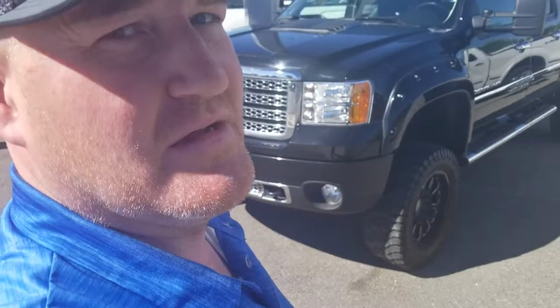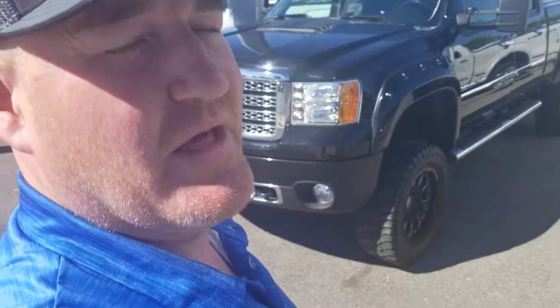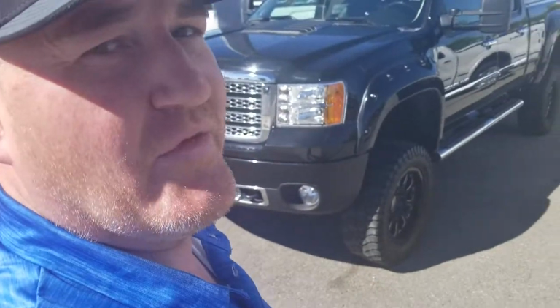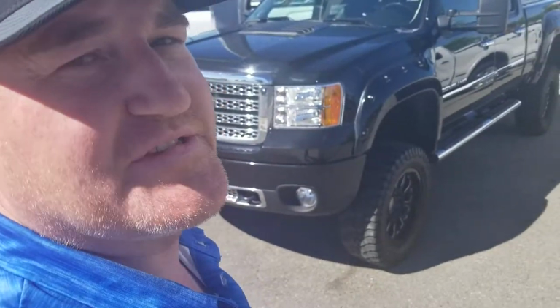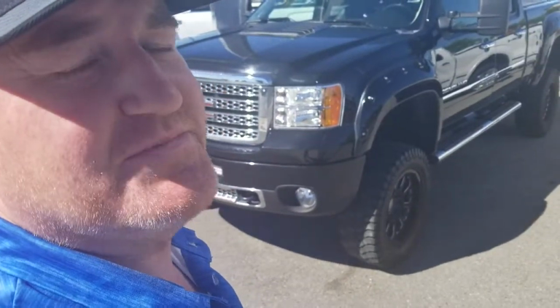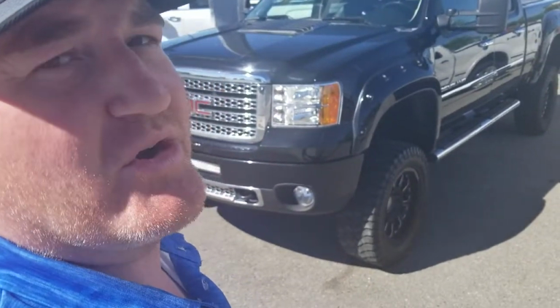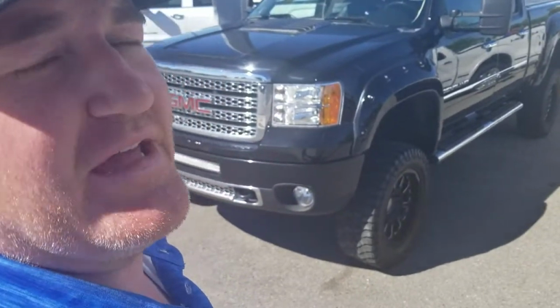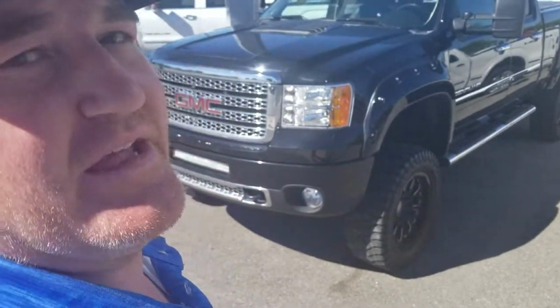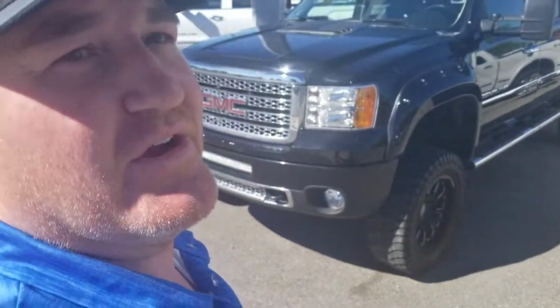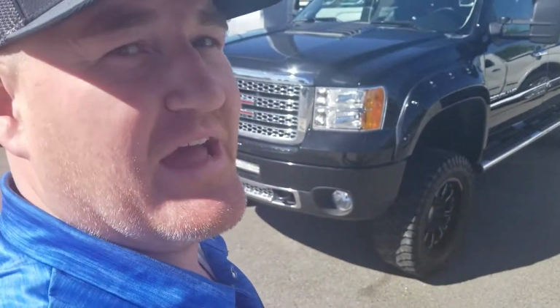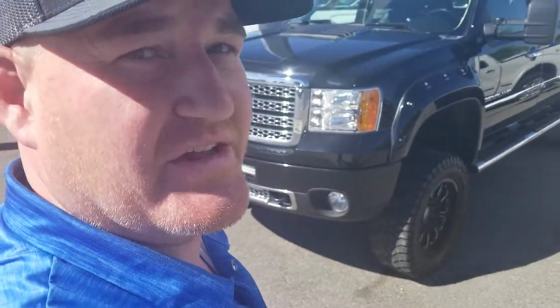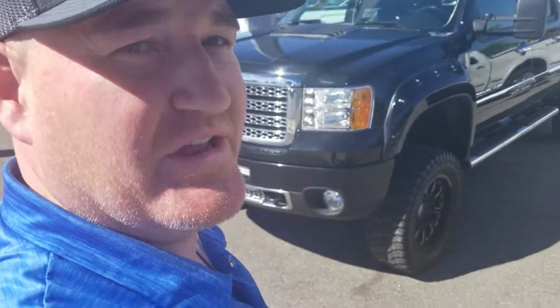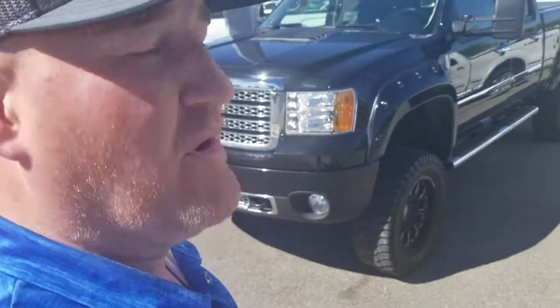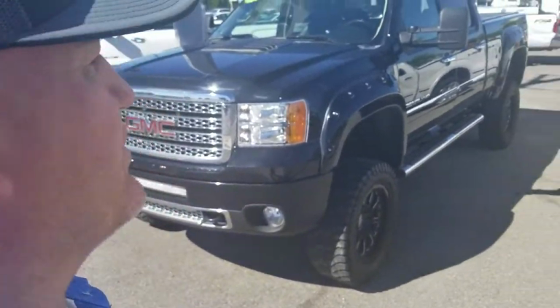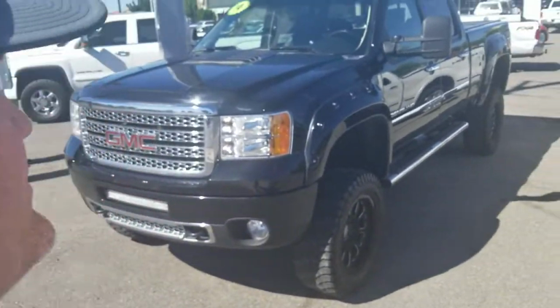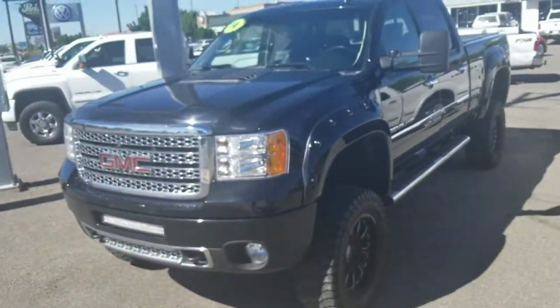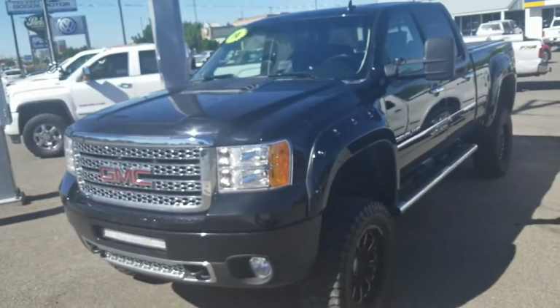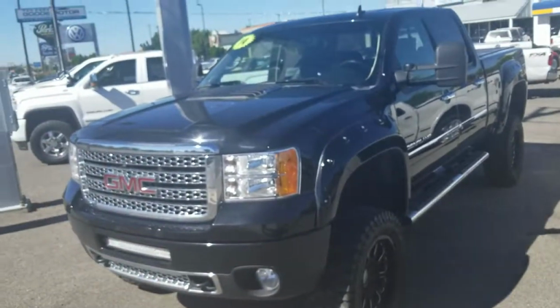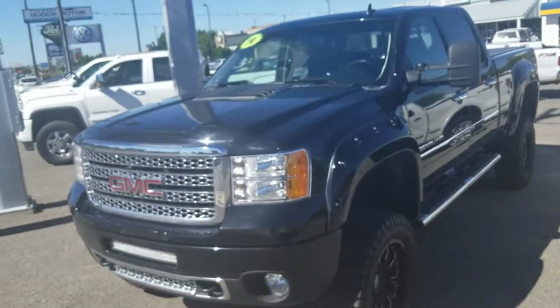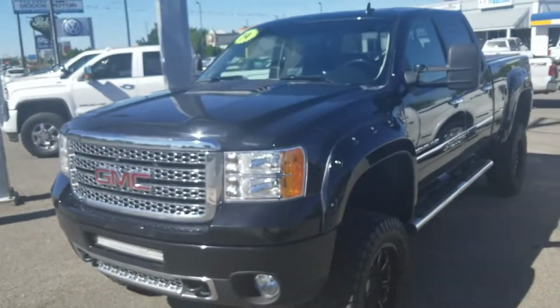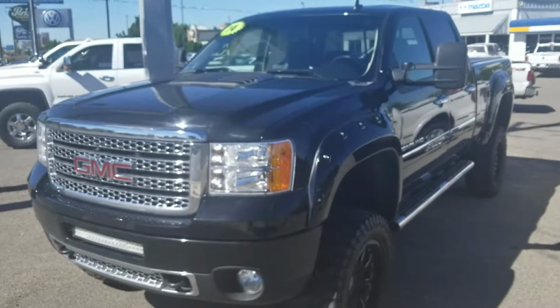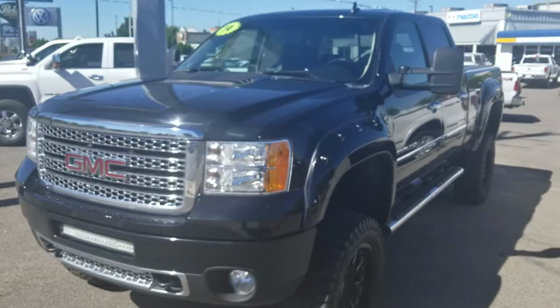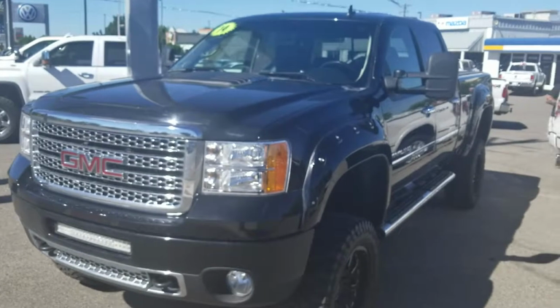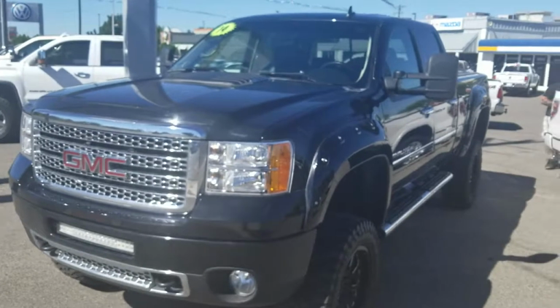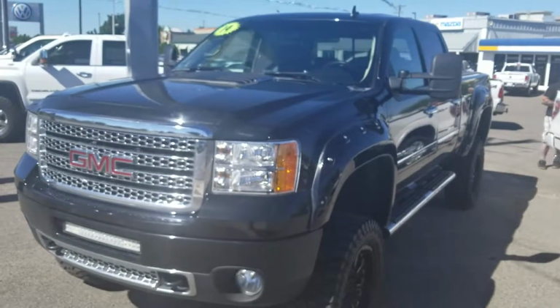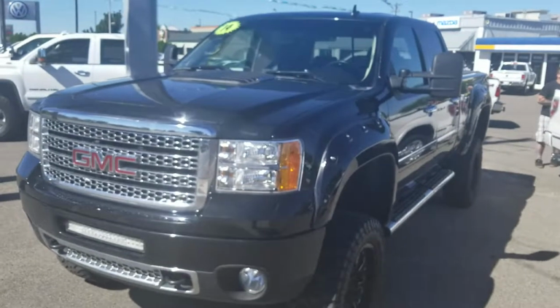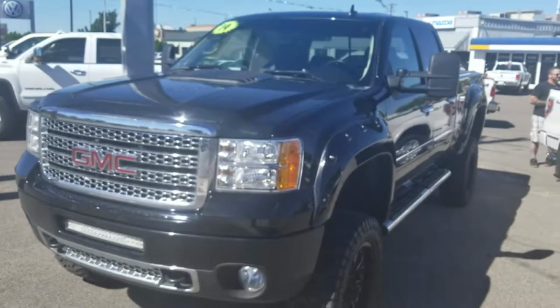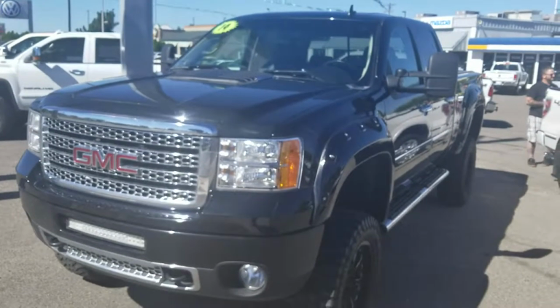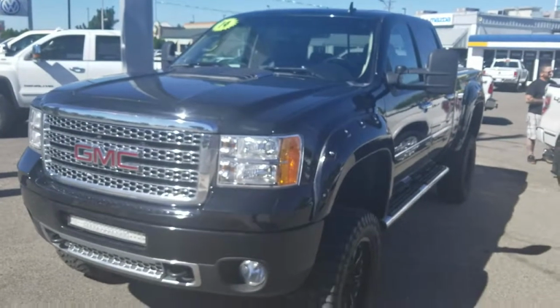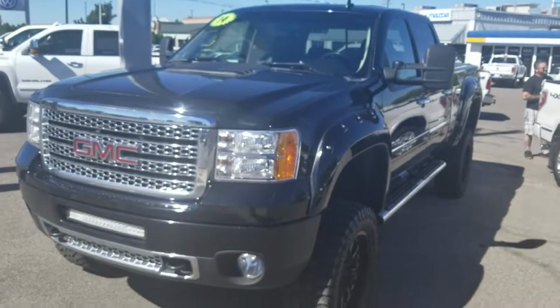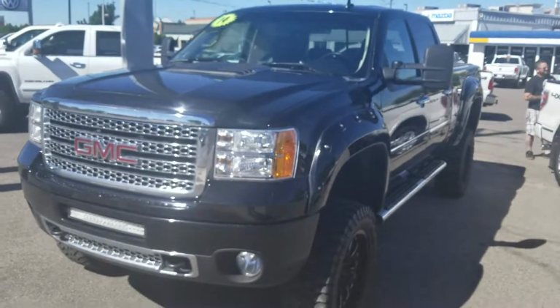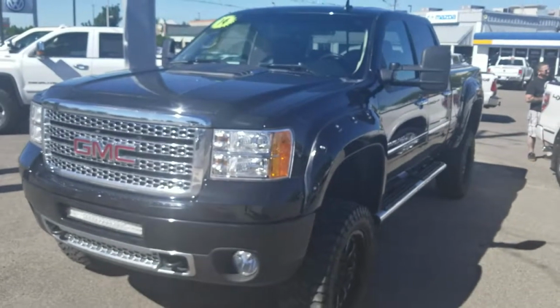Hello, this is Mark Kent here at Goody Motor, Twin Falls, Volkswagen Mazda in Twin Falls, Idaho.